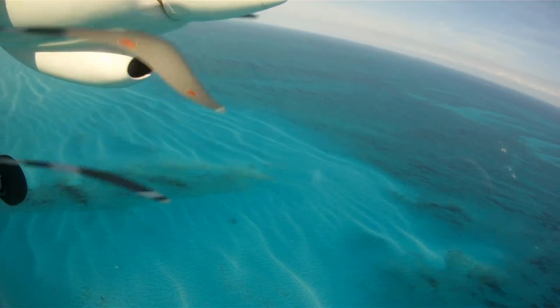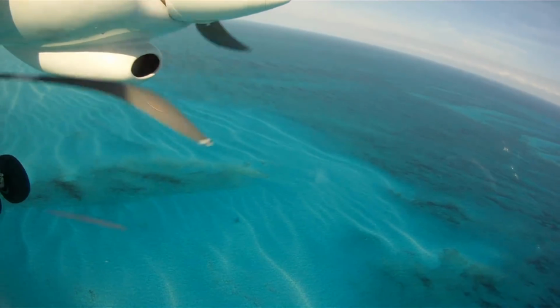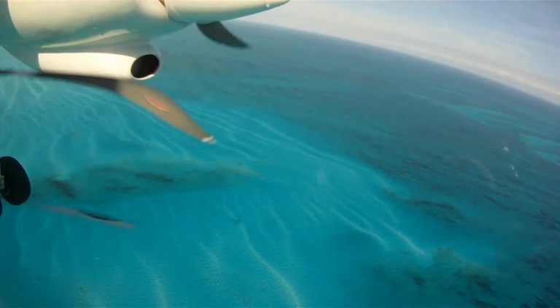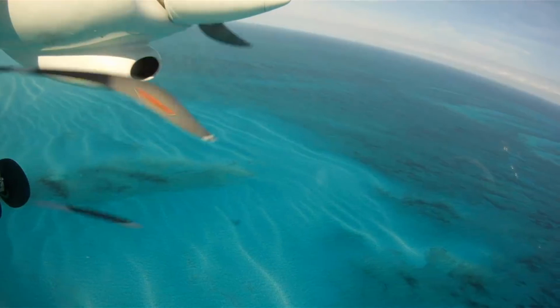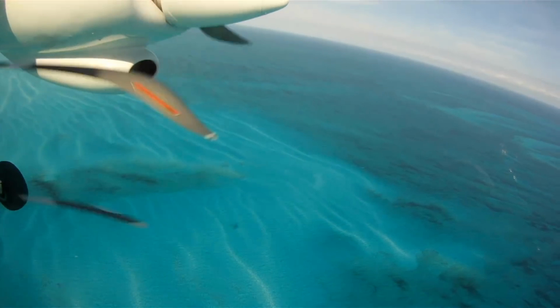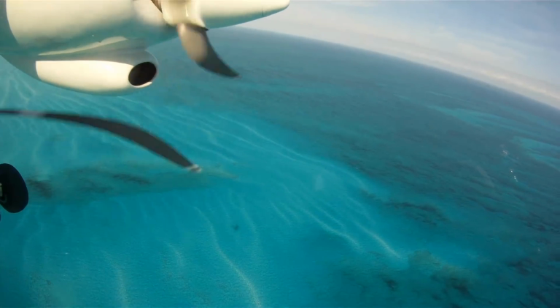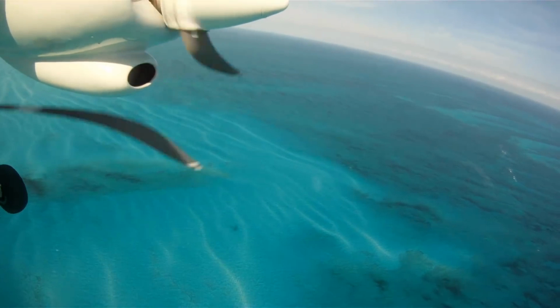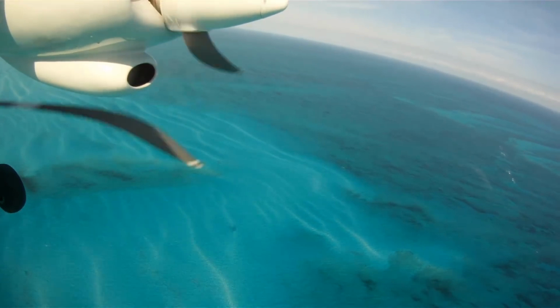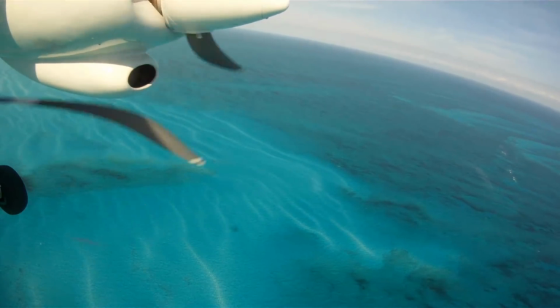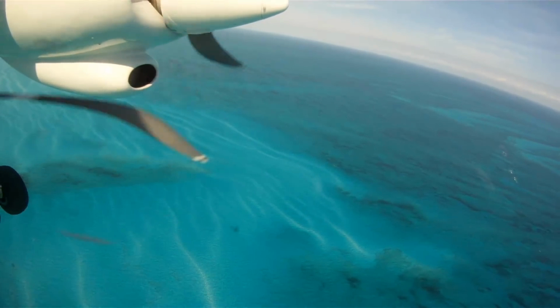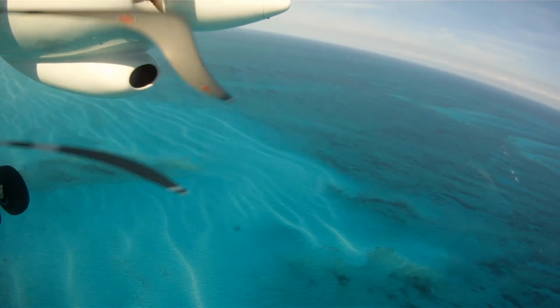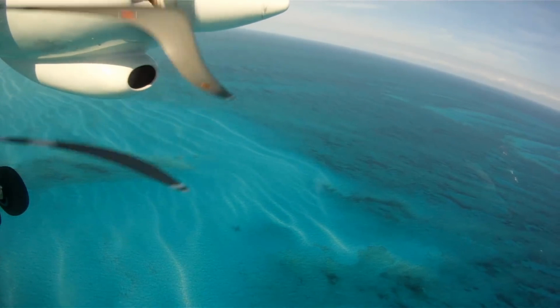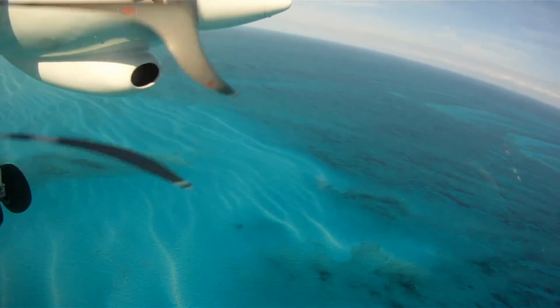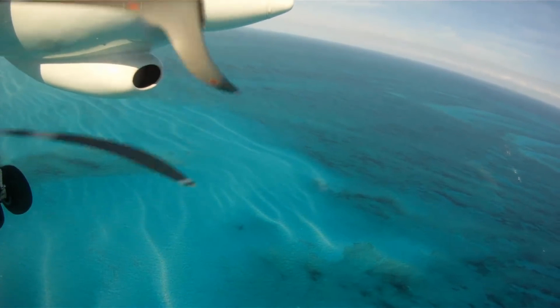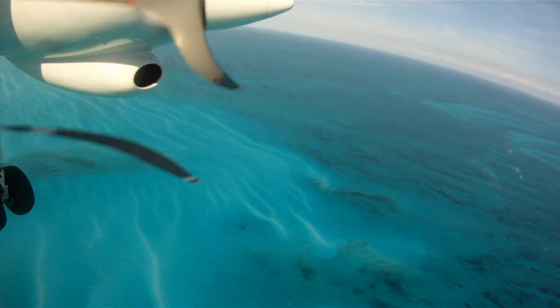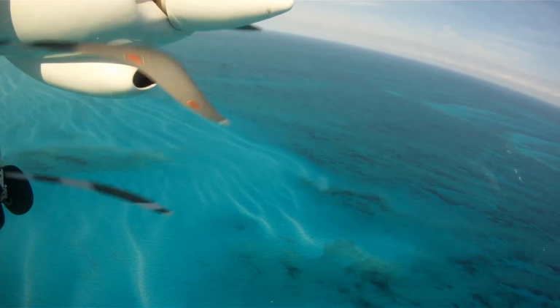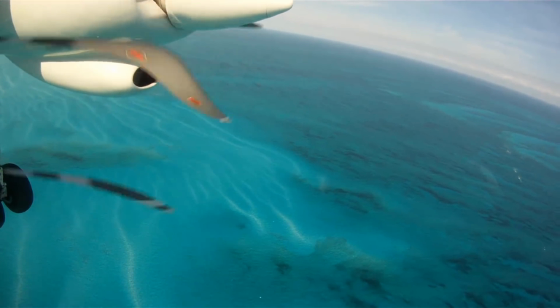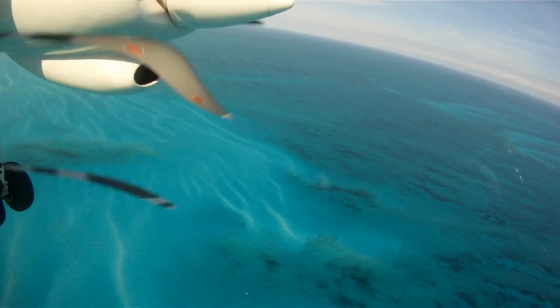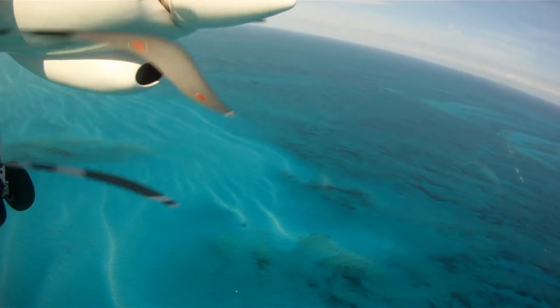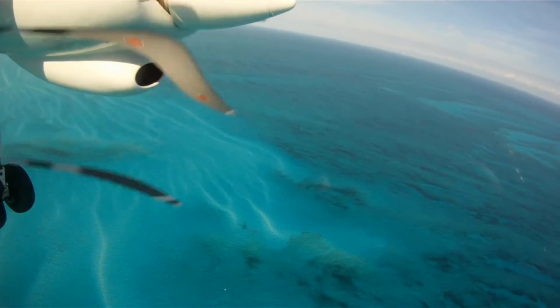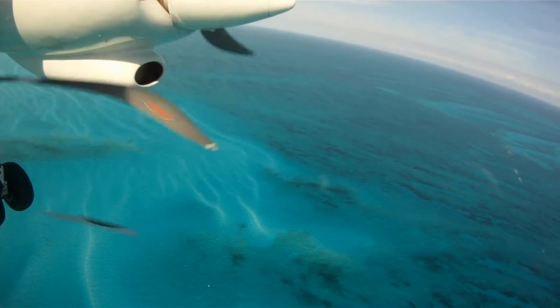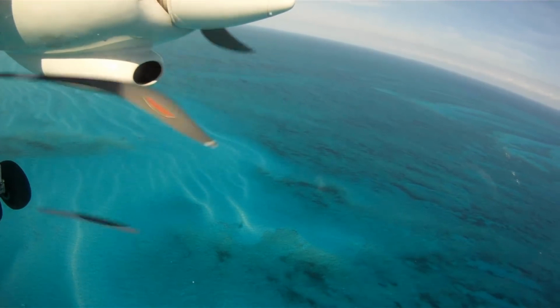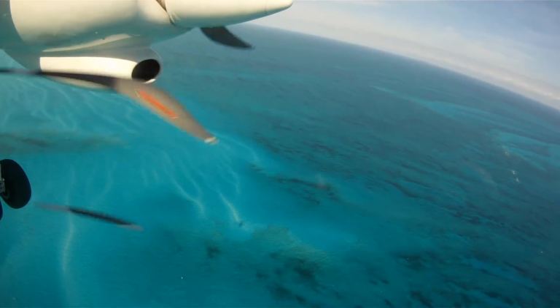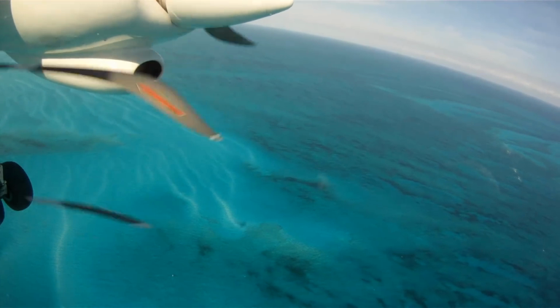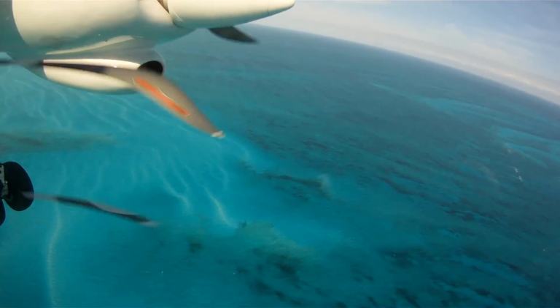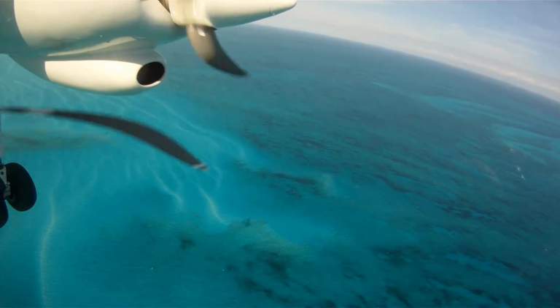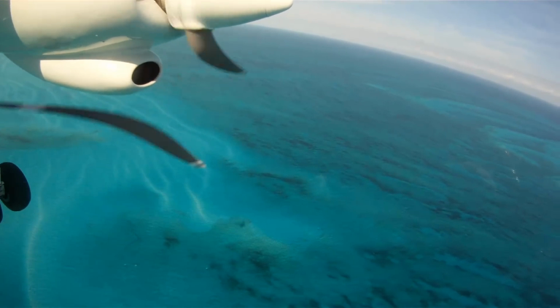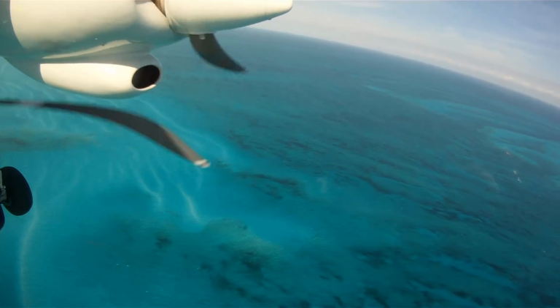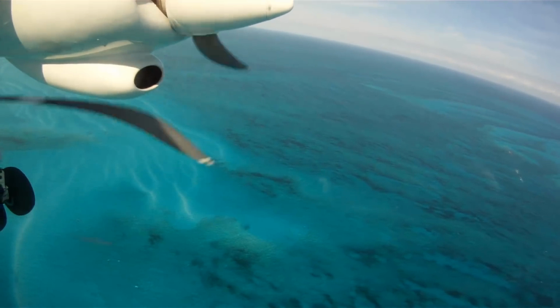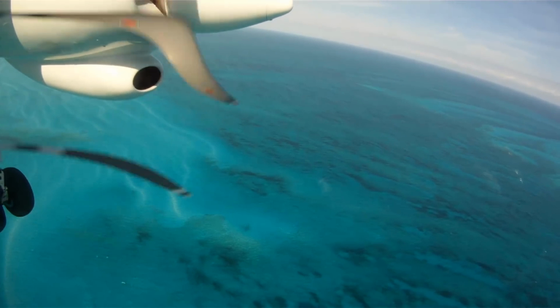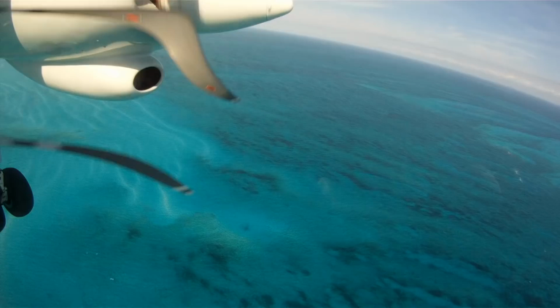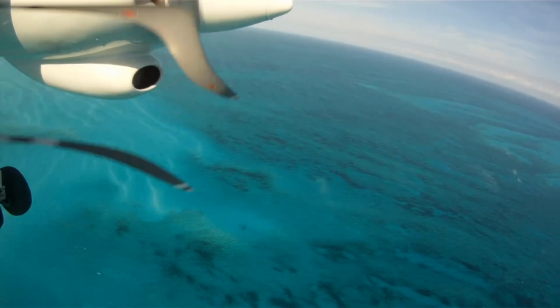Walkers Cay traffic, you got an Islander, 10 miles southwest, inbound runway 9, Walkers Cay.